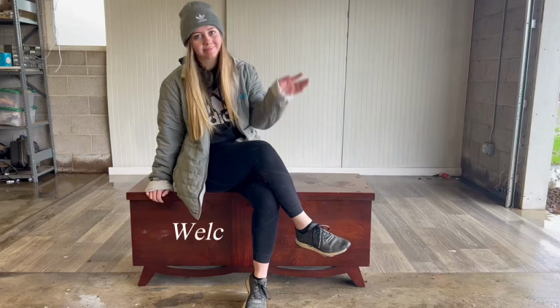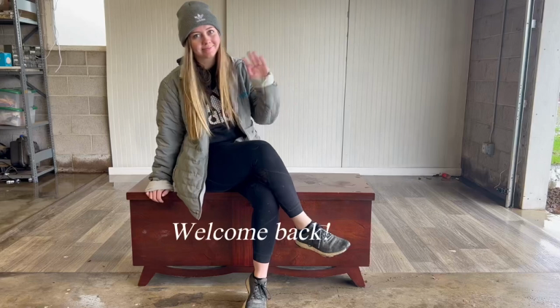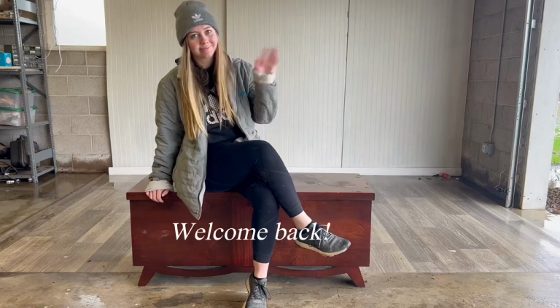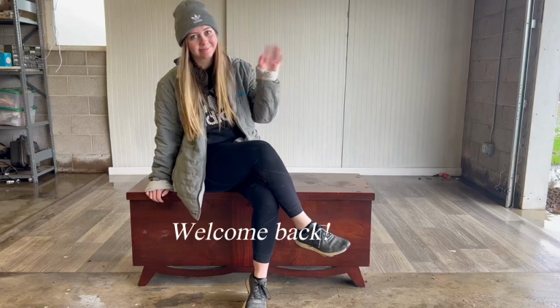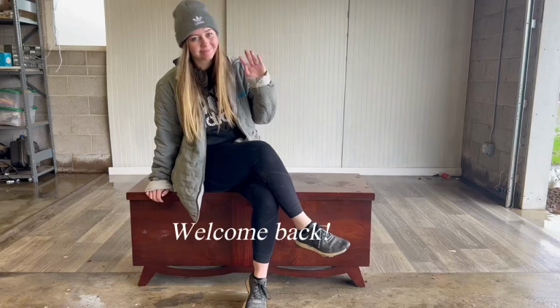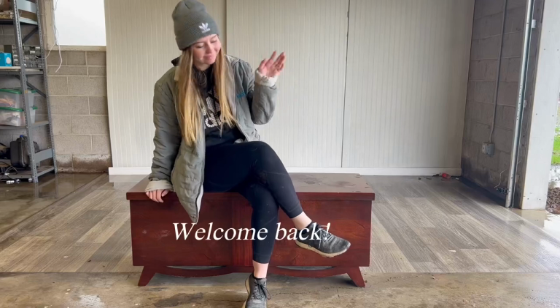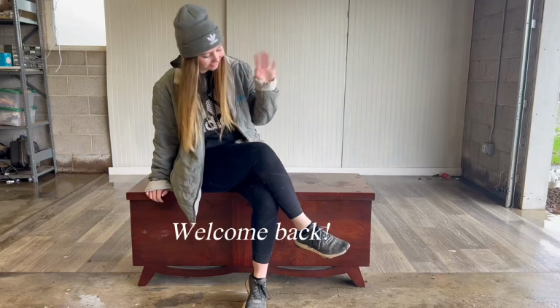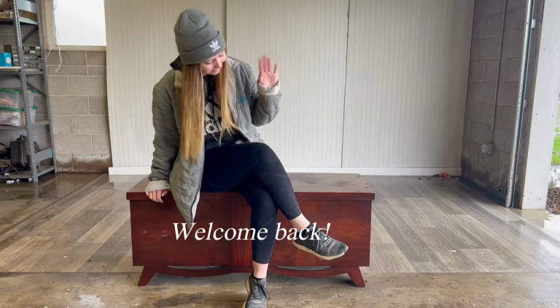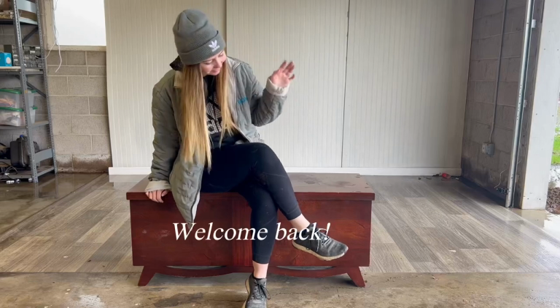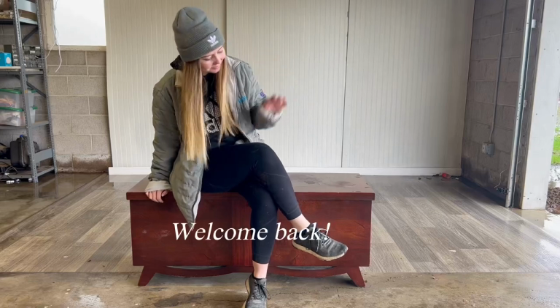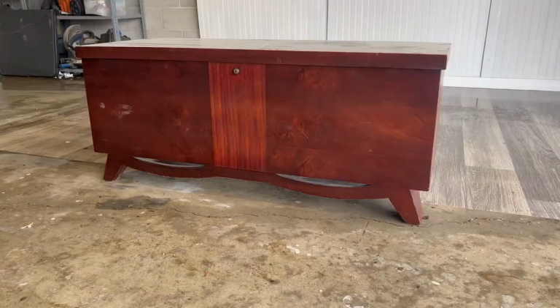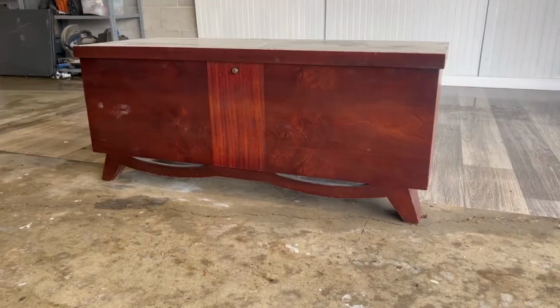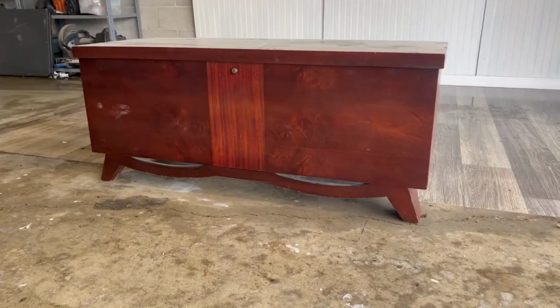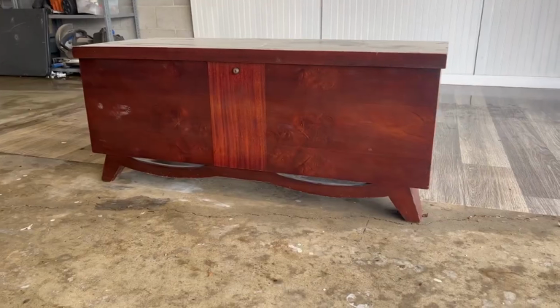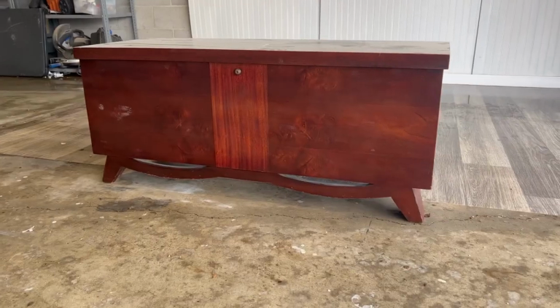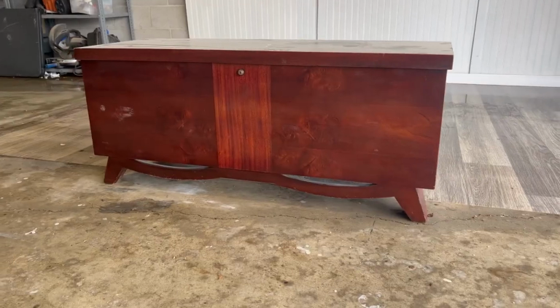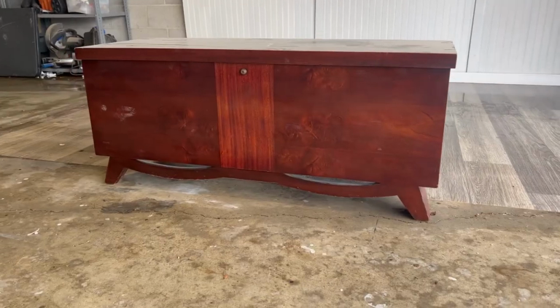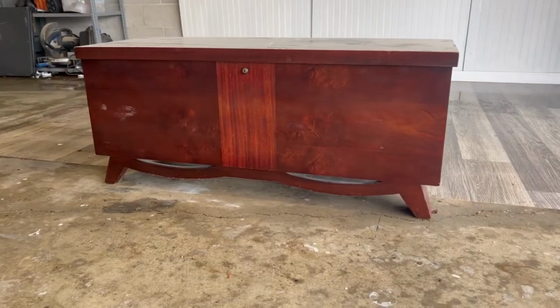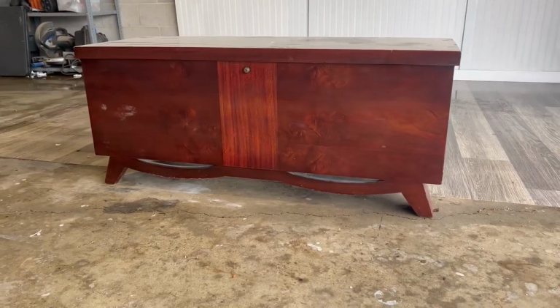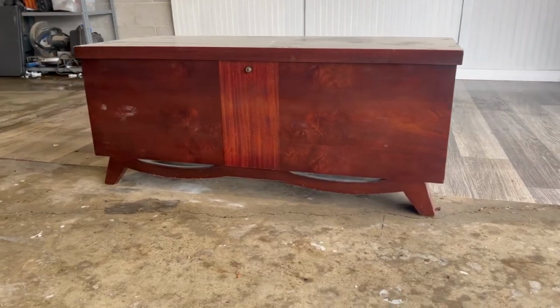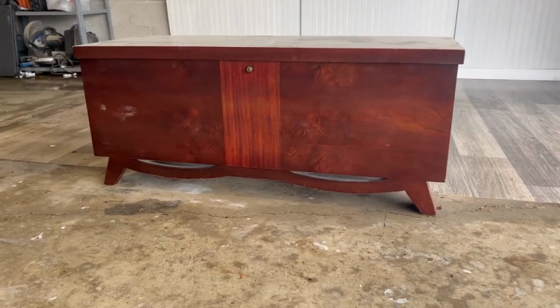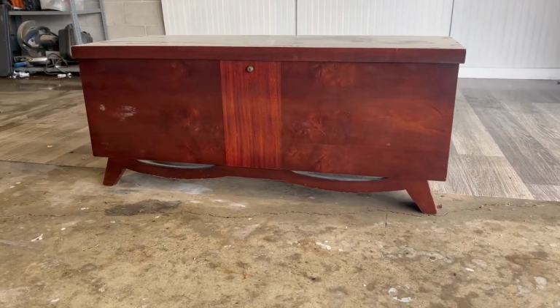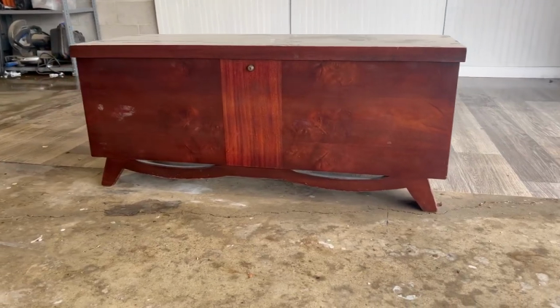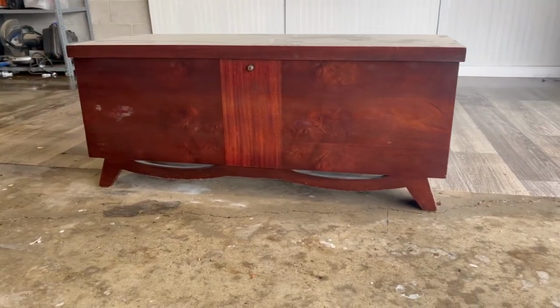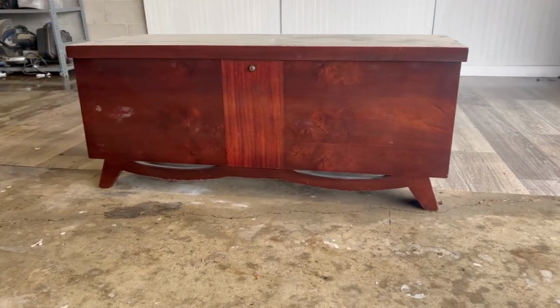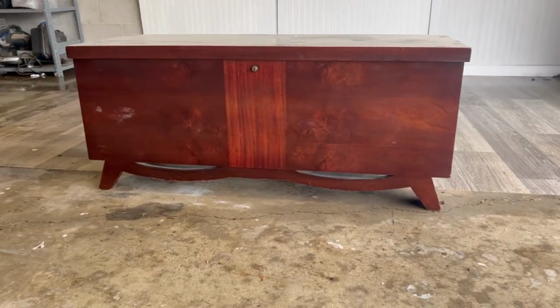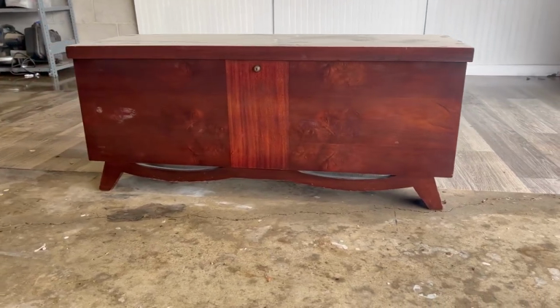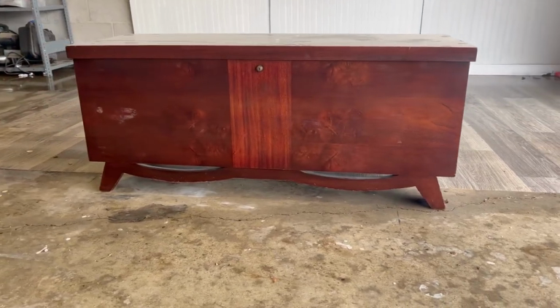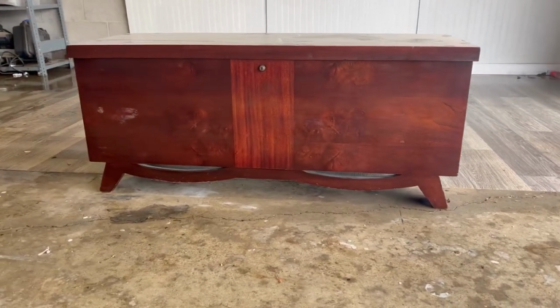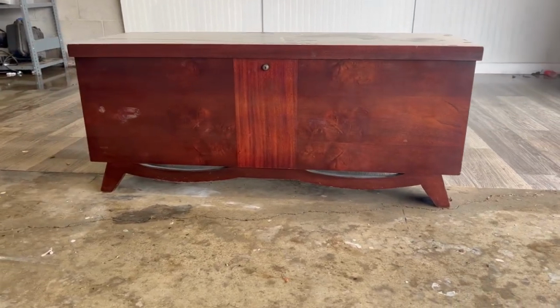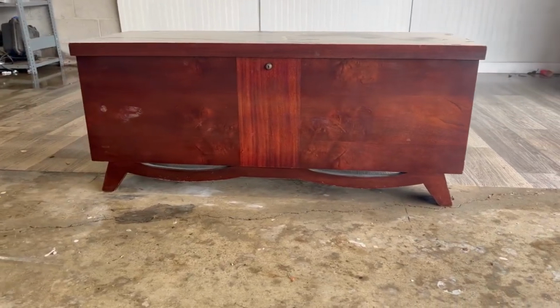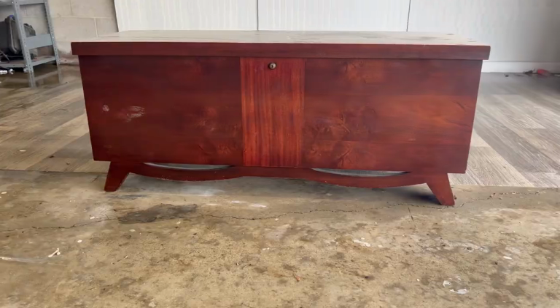Hey everyone, welcome back to my channel. My name is Bria and I'm really glad you're here. Today I'm going to be working on this Lane cedar chest.